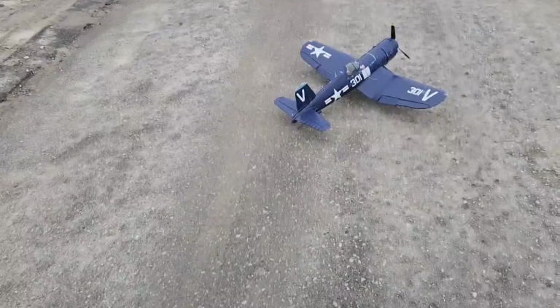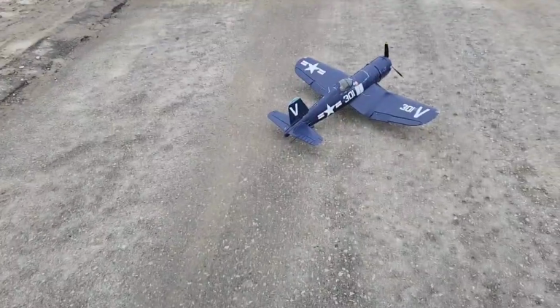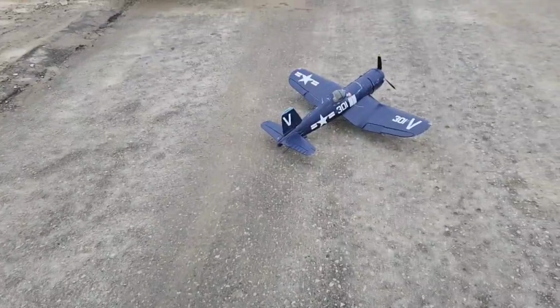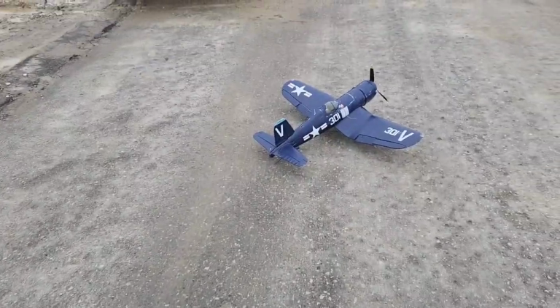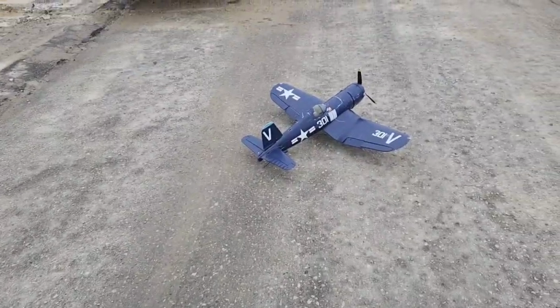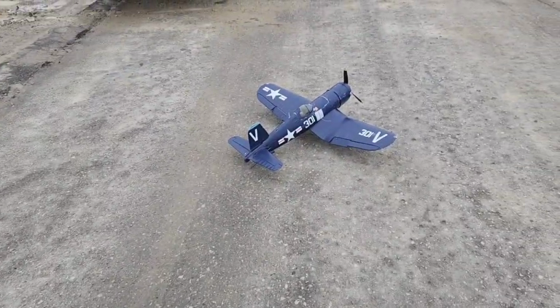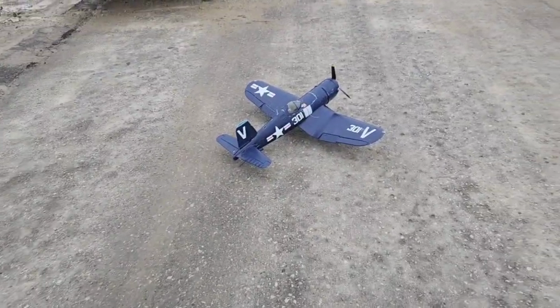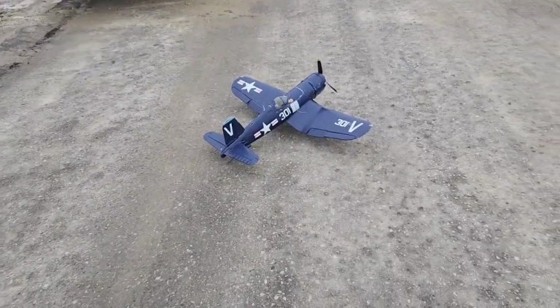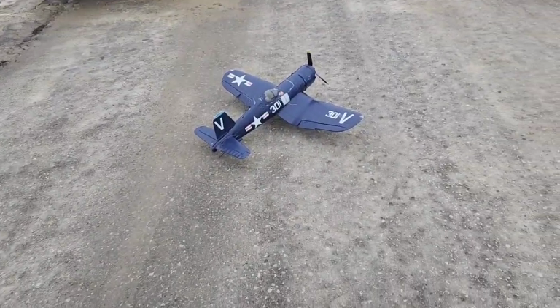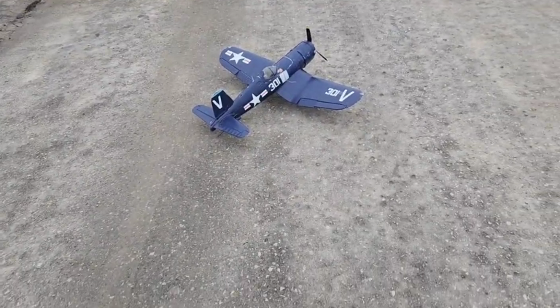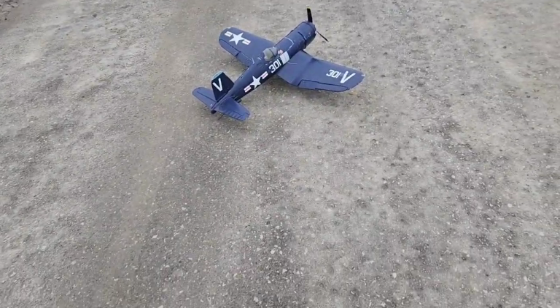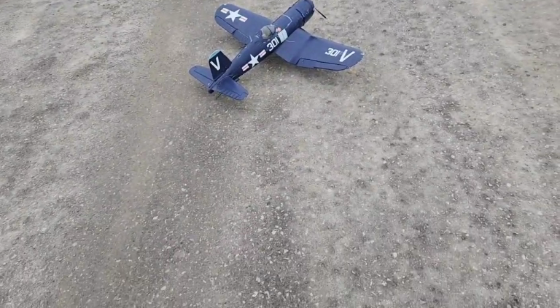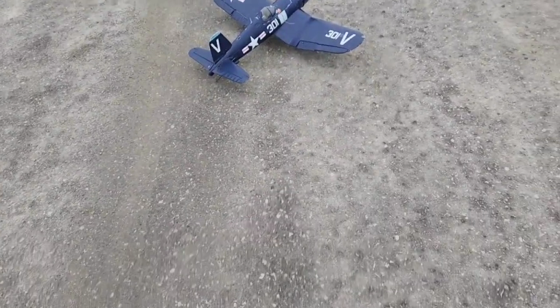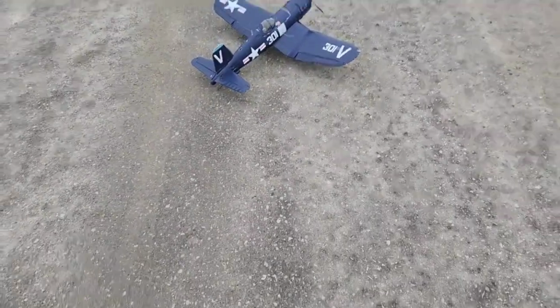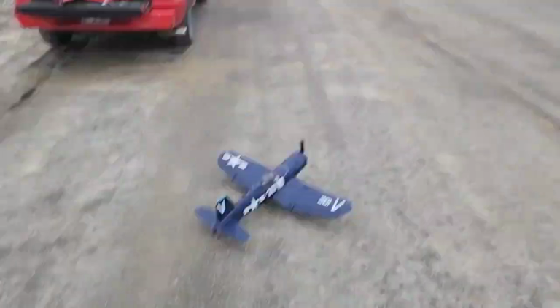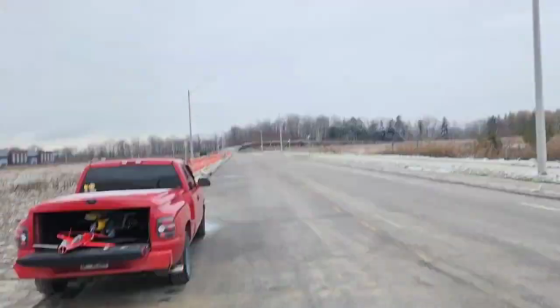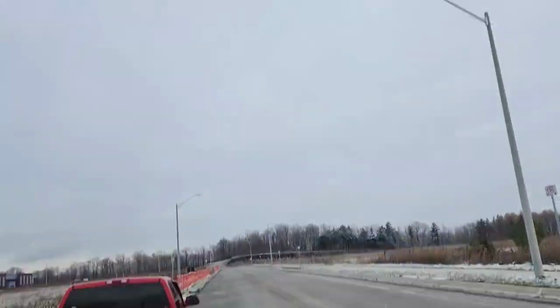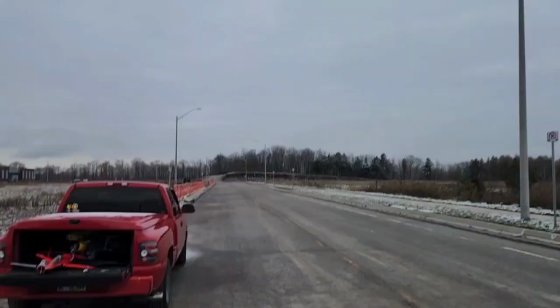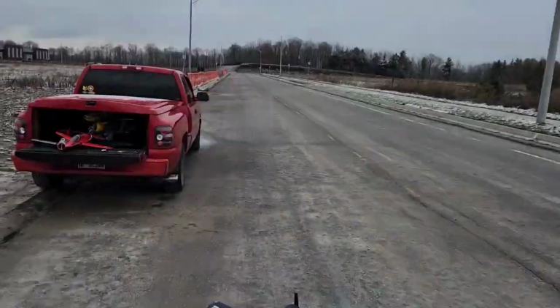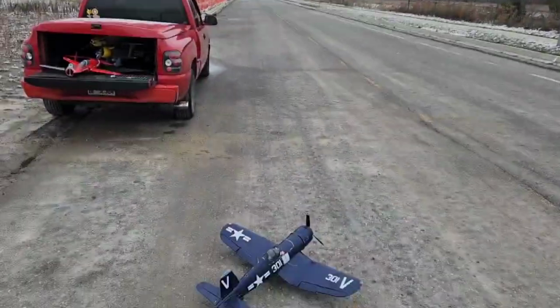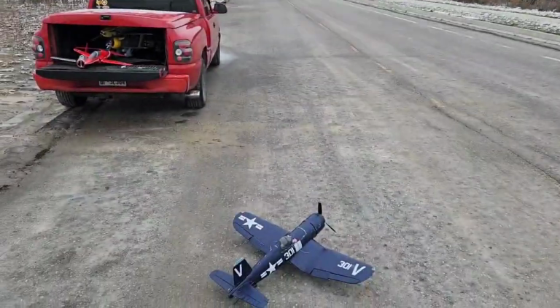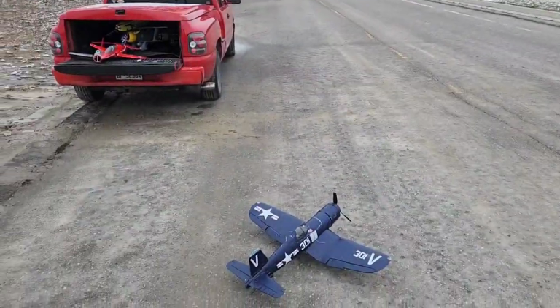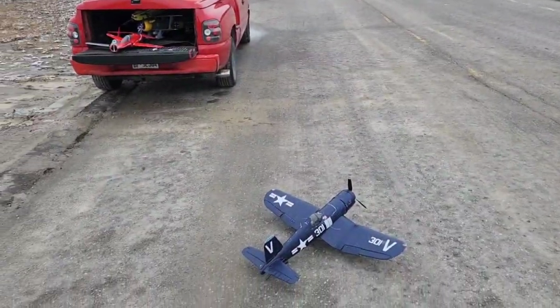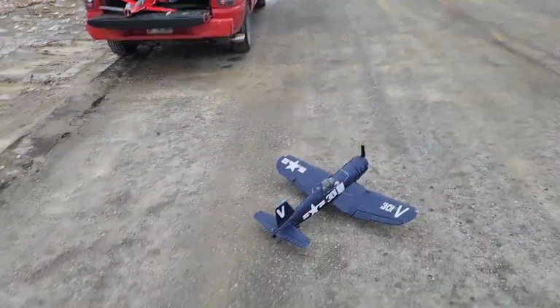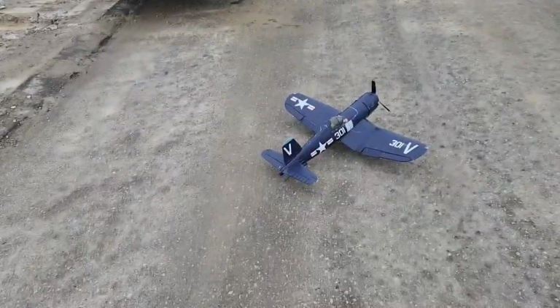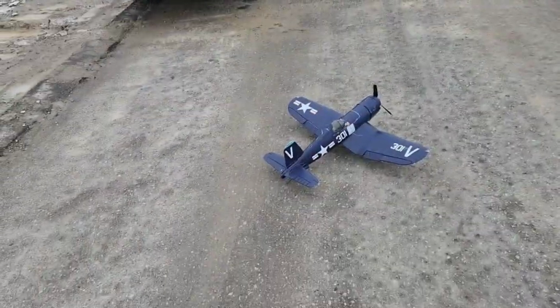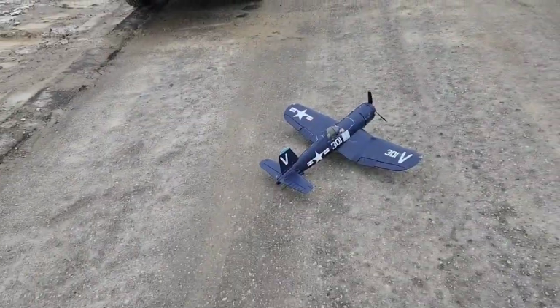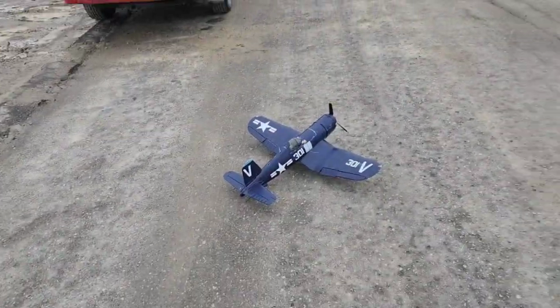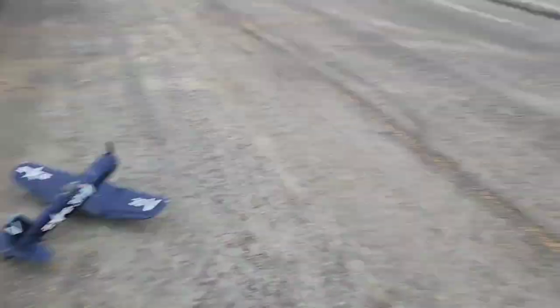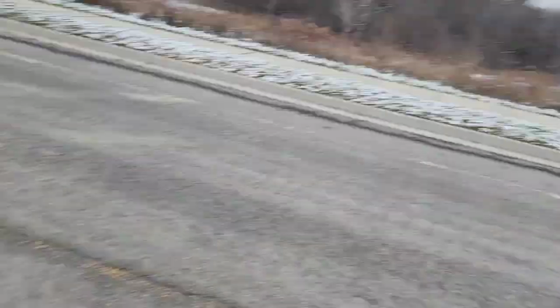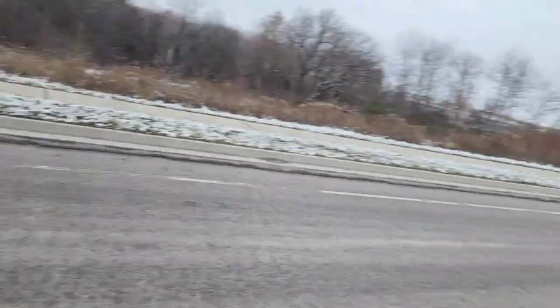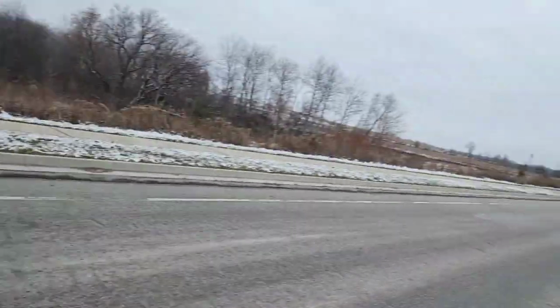It looks identical to the Rafa Mast, but smaller. It's even got a tailhook hanging down there.